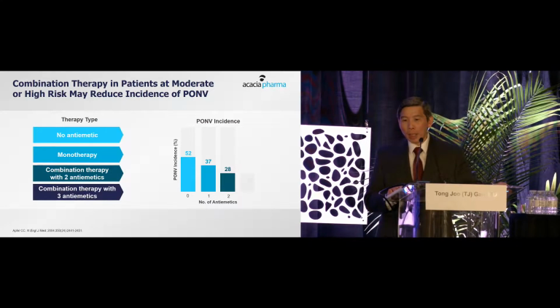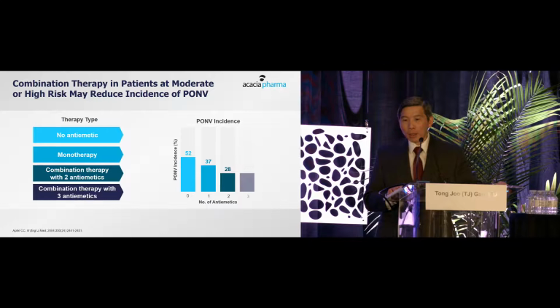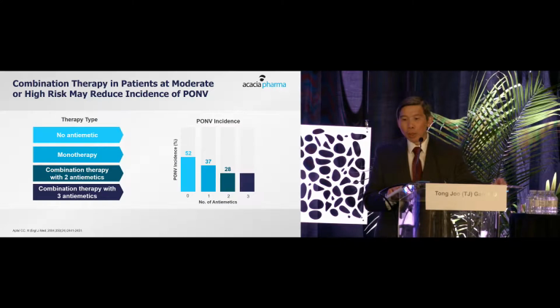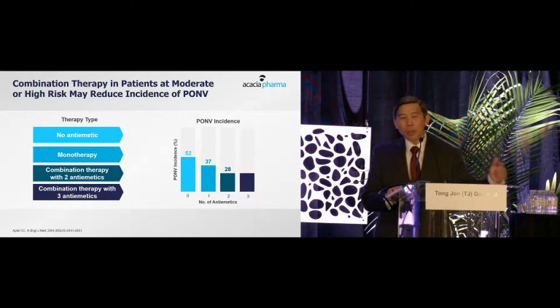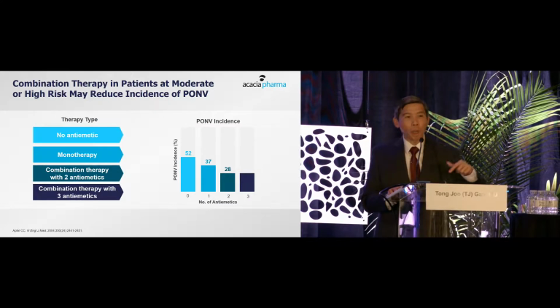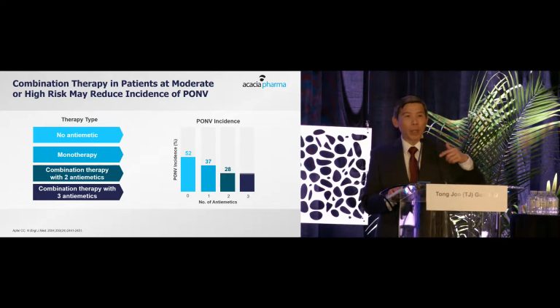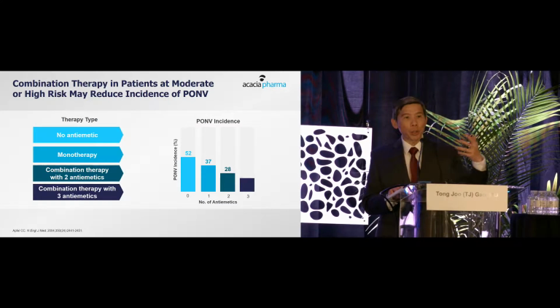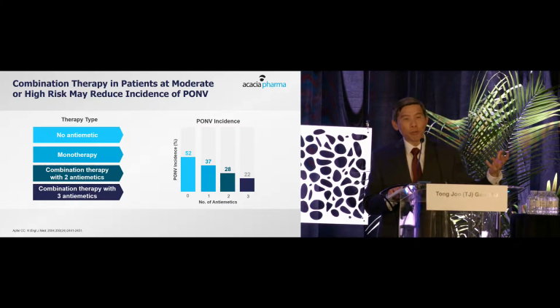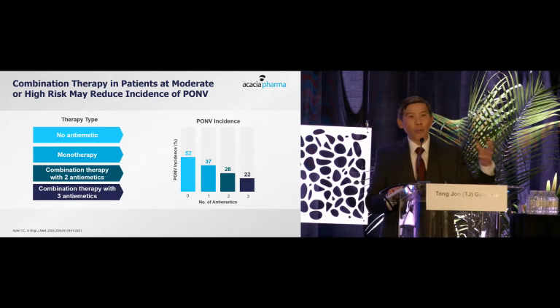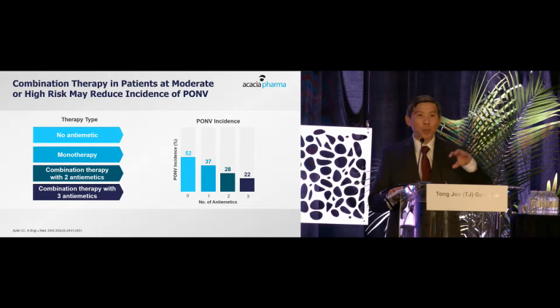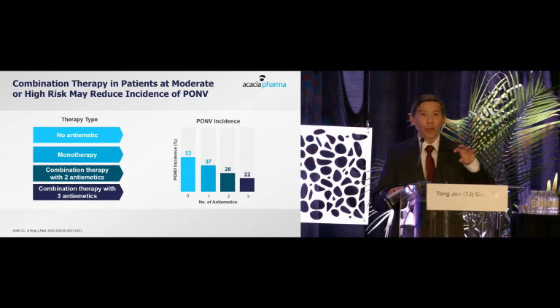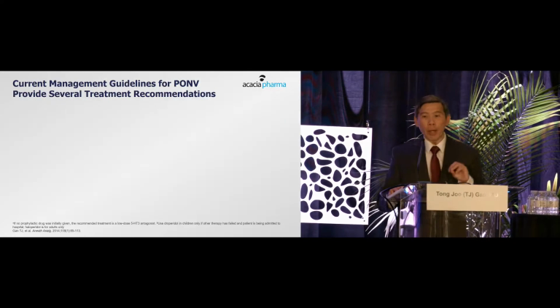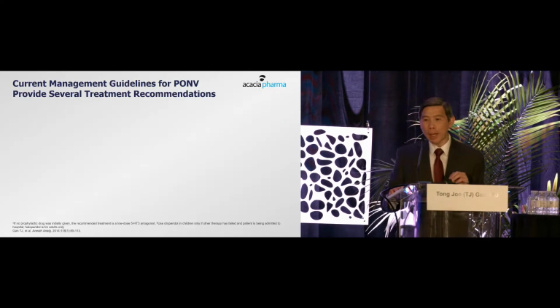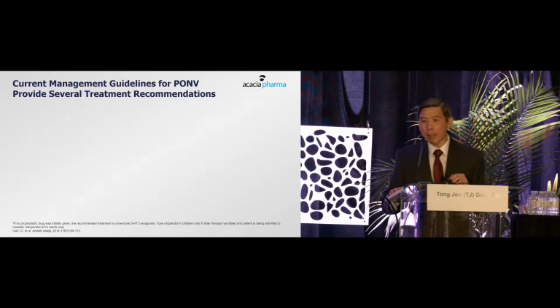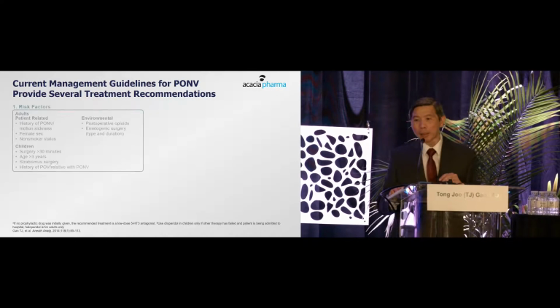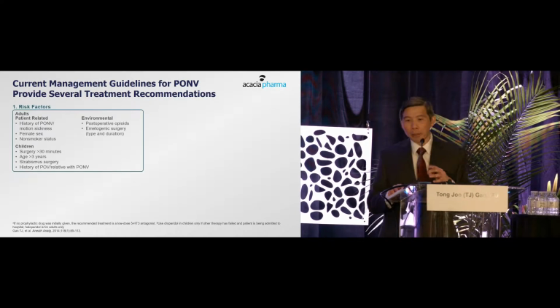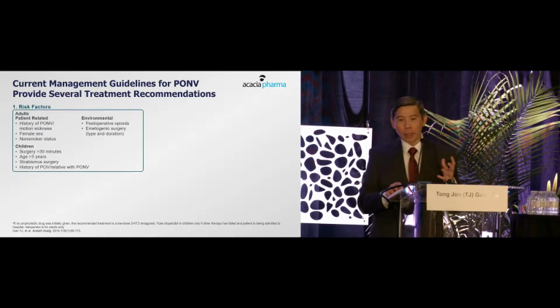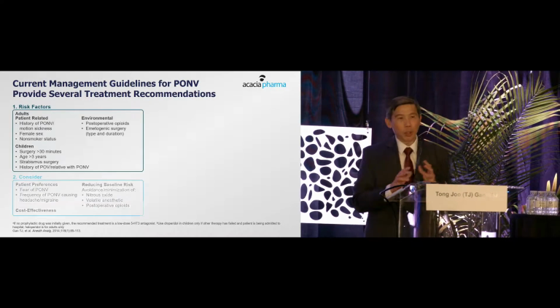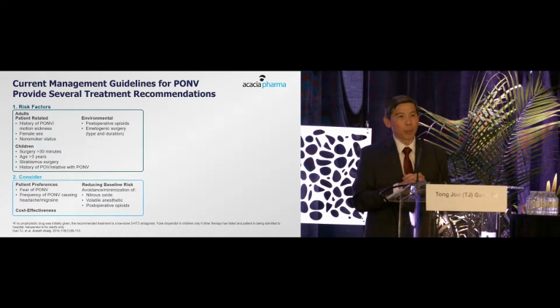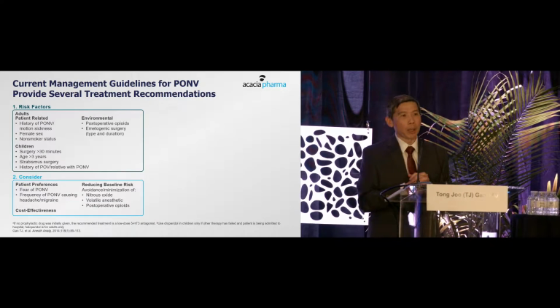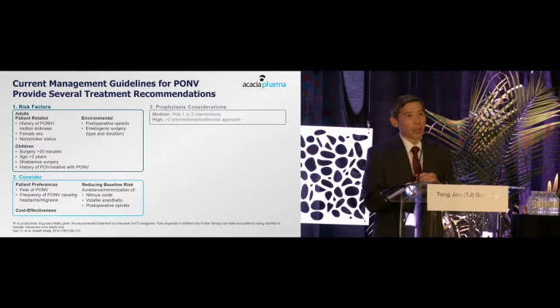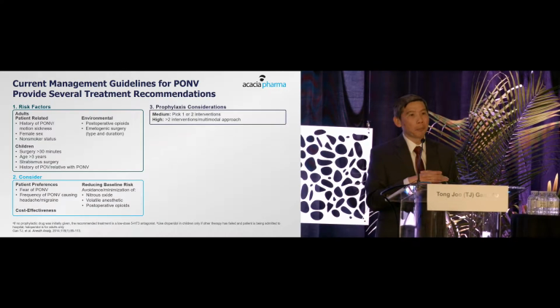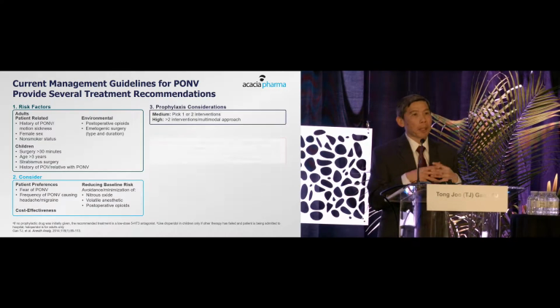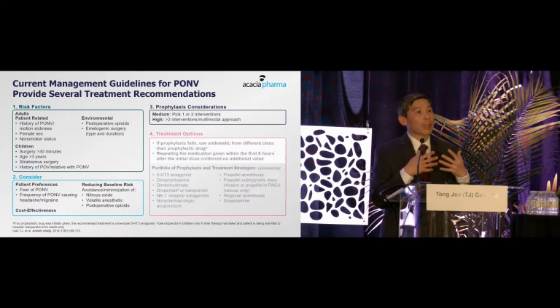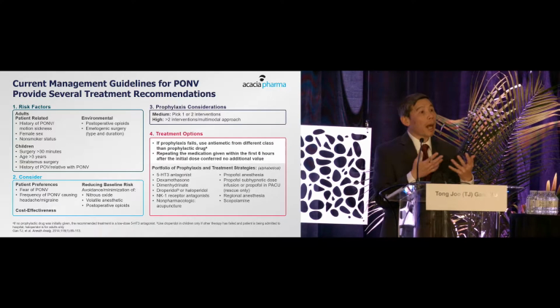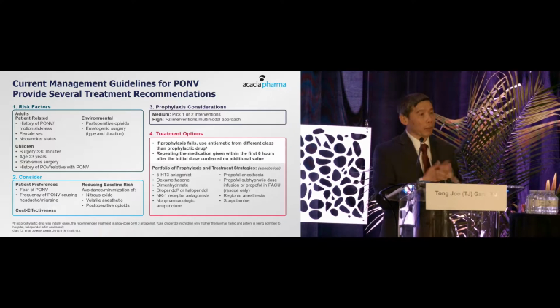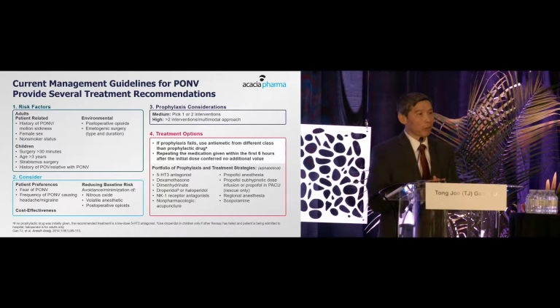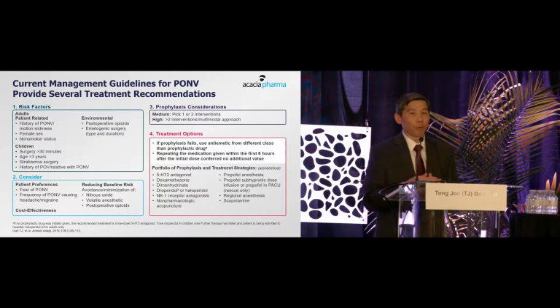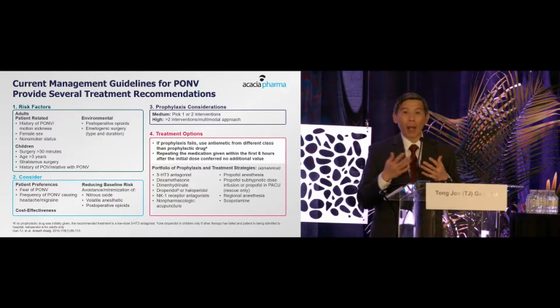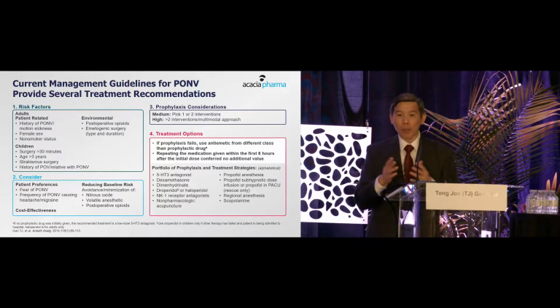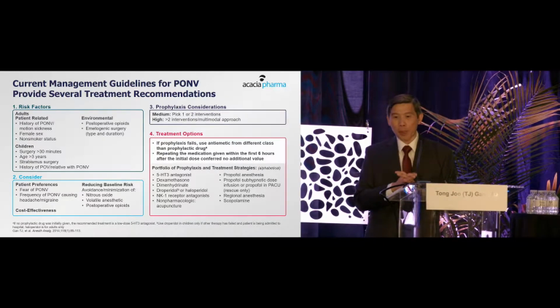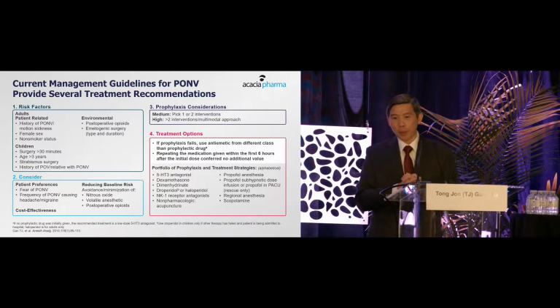This combination of two or three anti-emetics really should be the guide for high-risk patients.